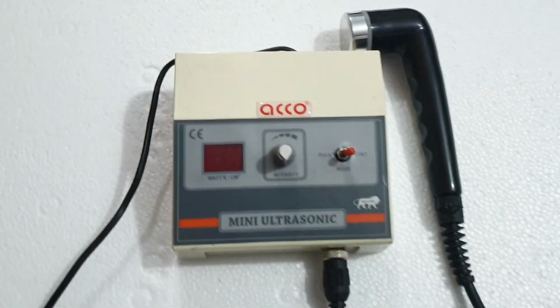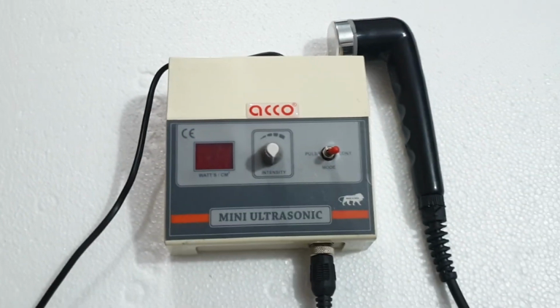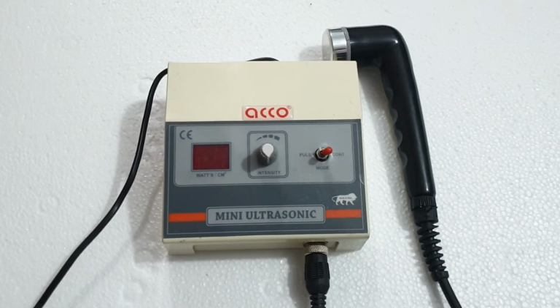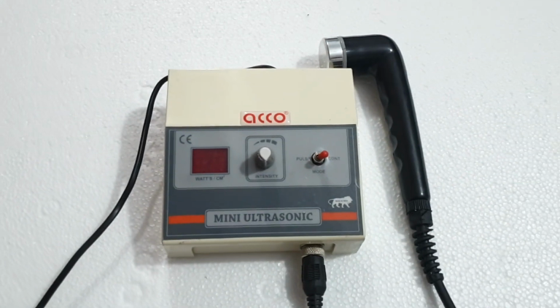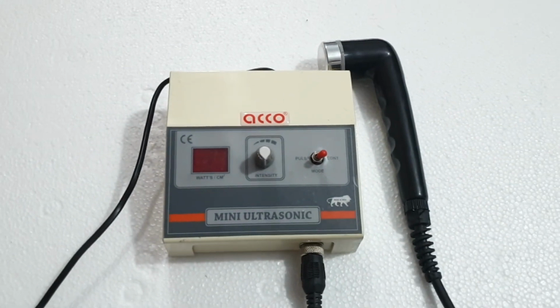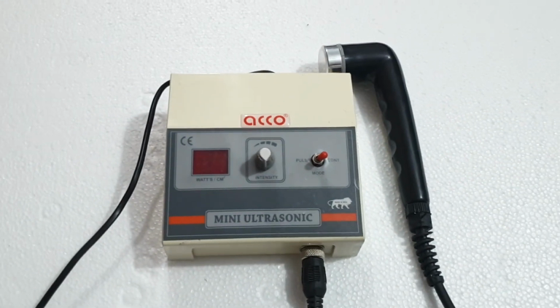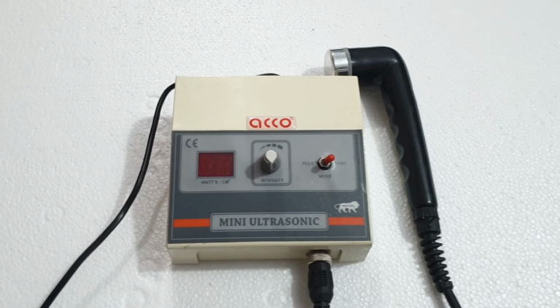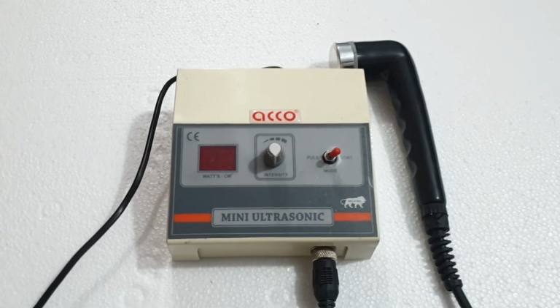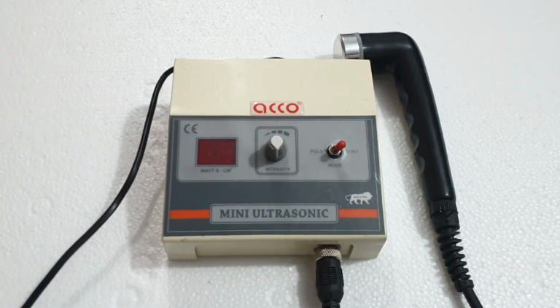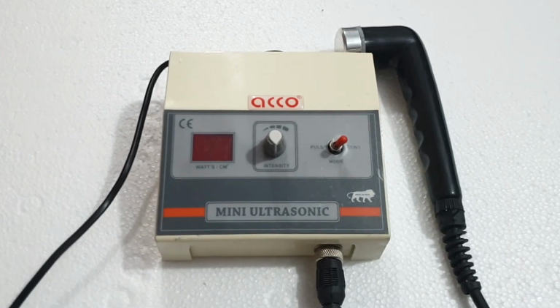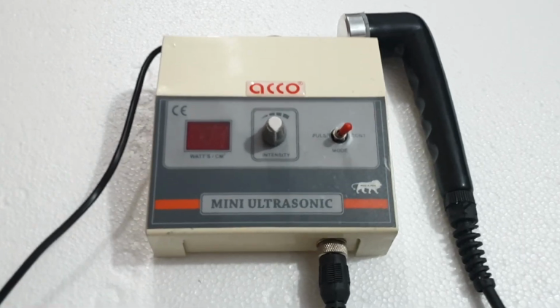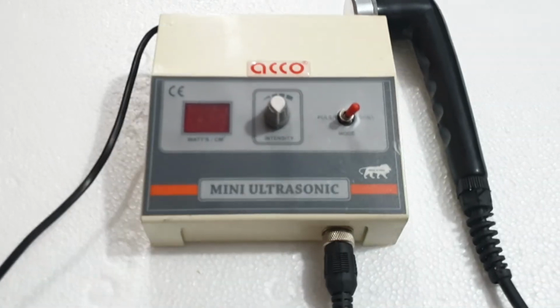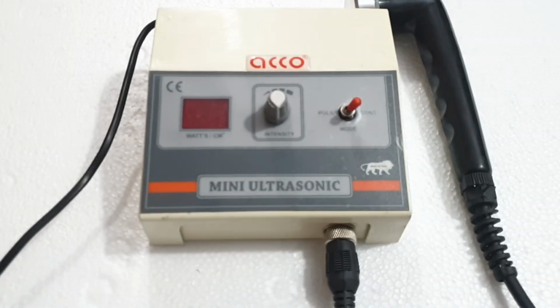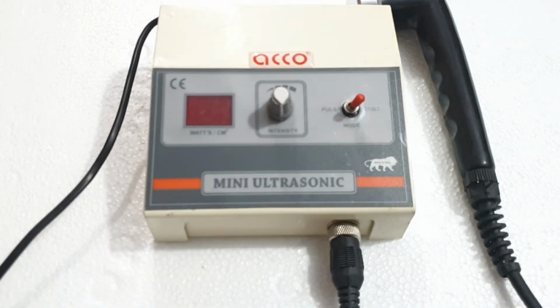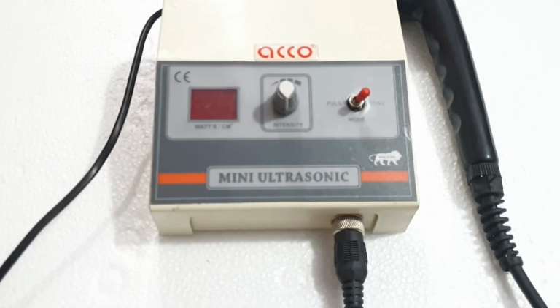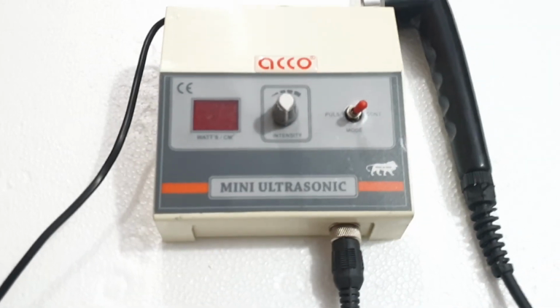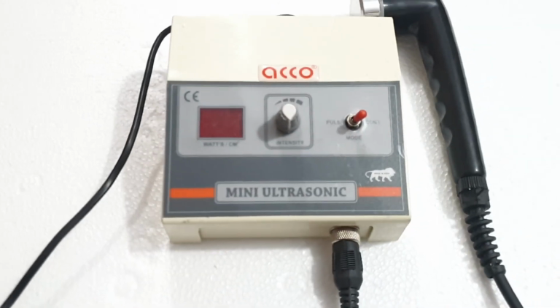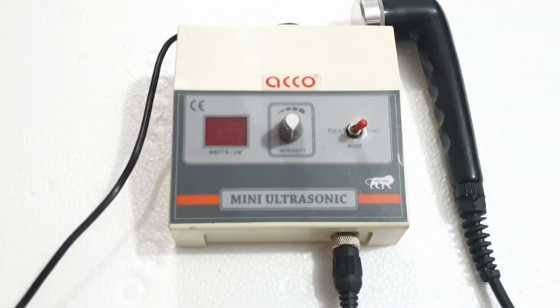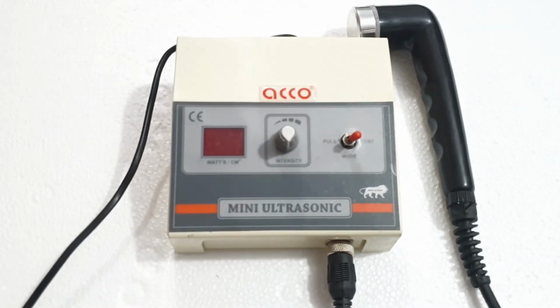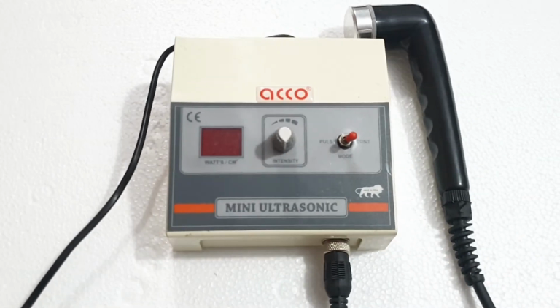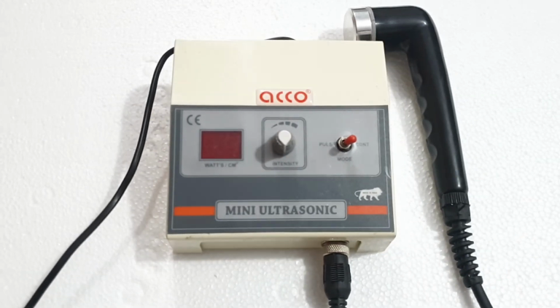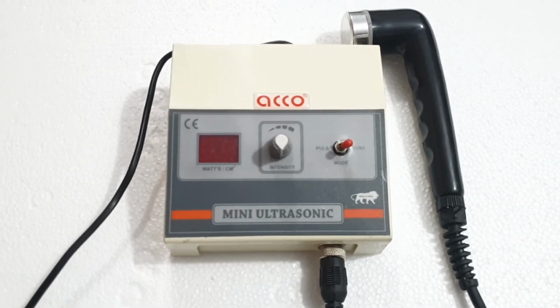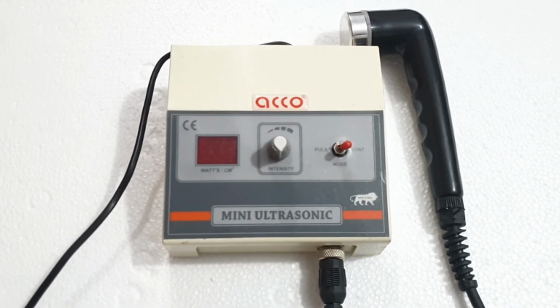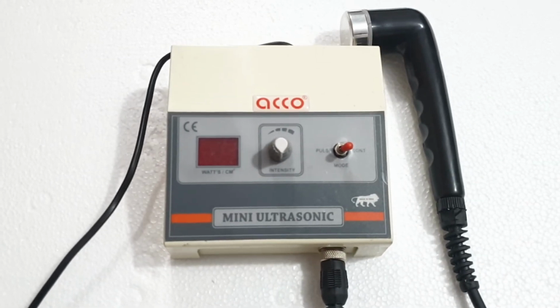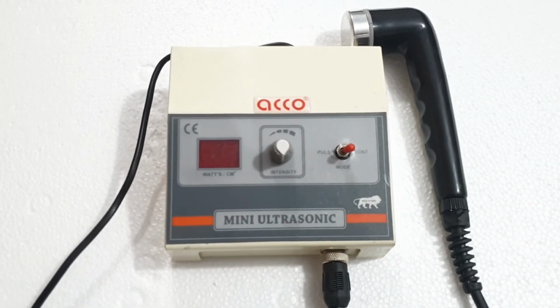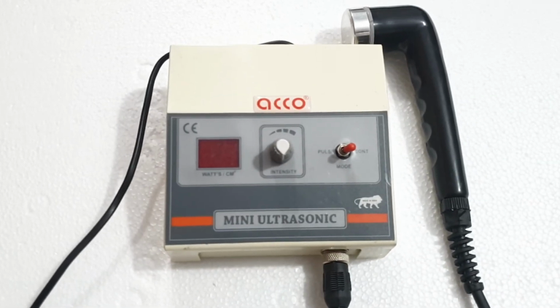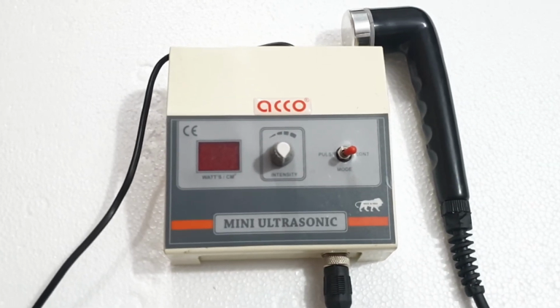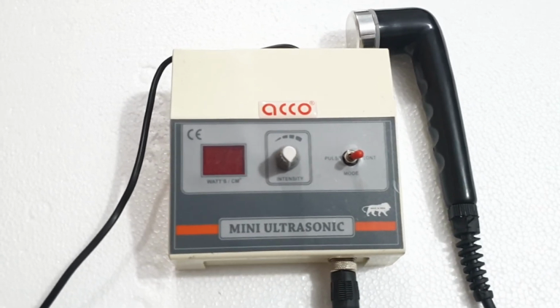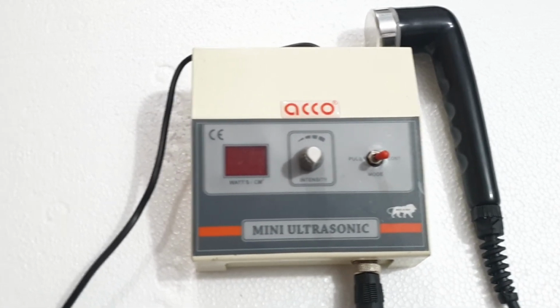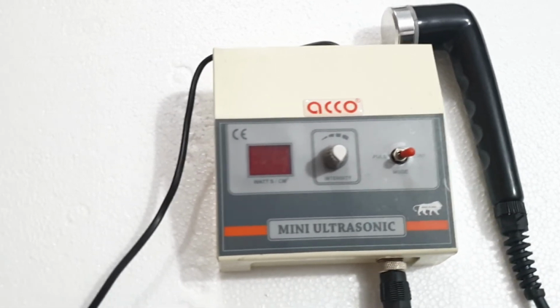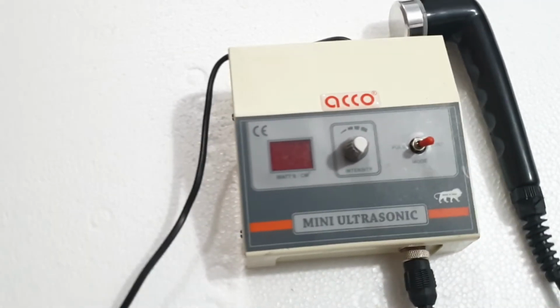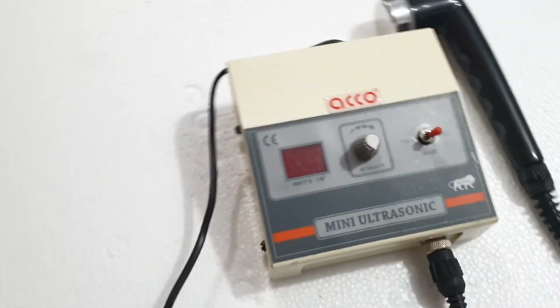You can also buy this machine from MedicalBazaar.com. The link will be provided in the description below.